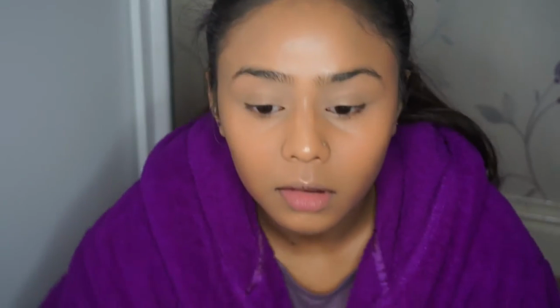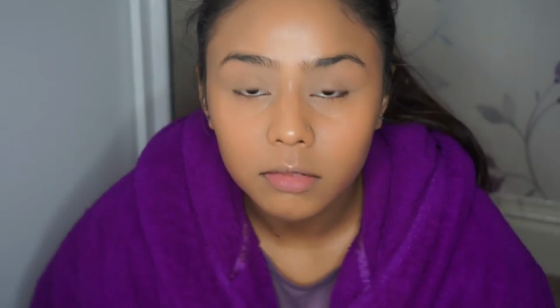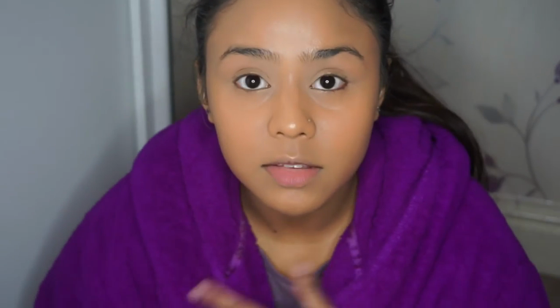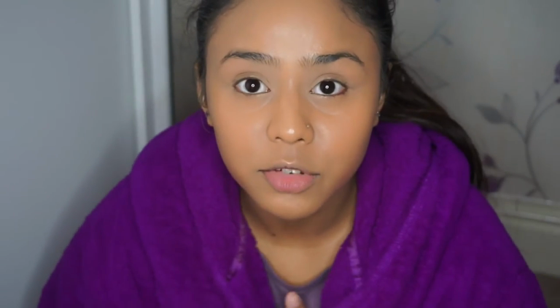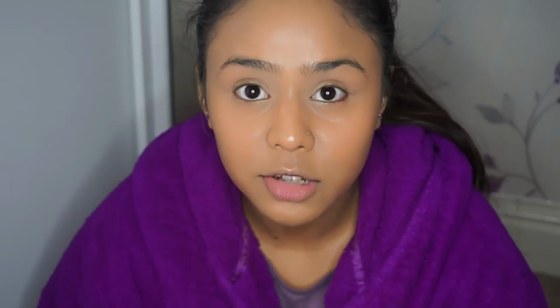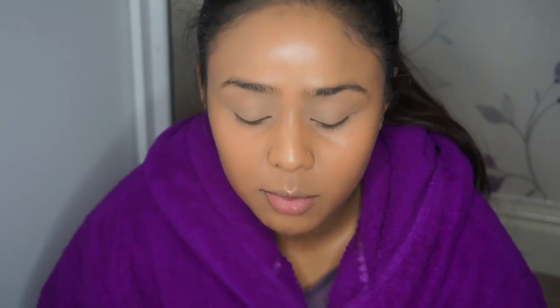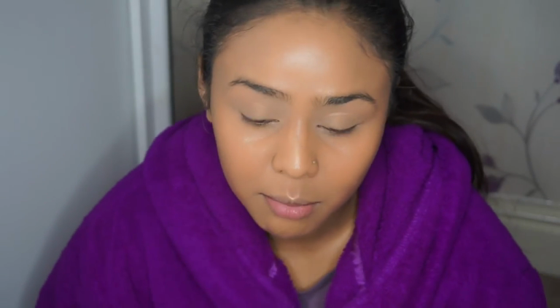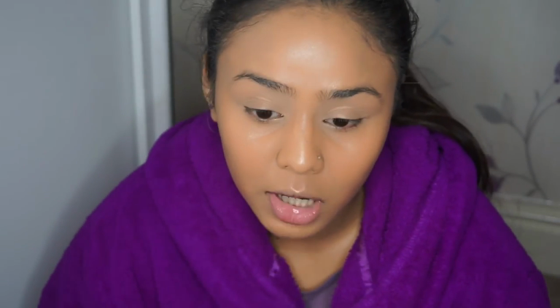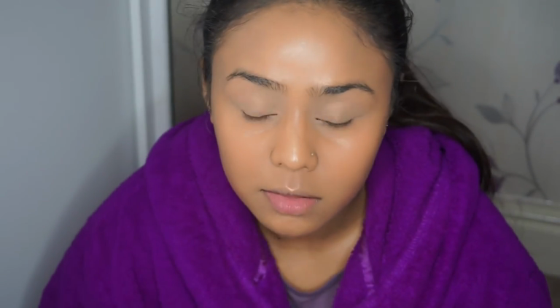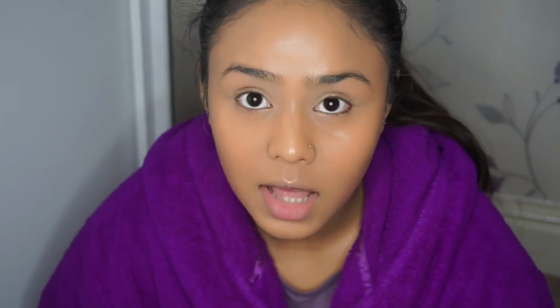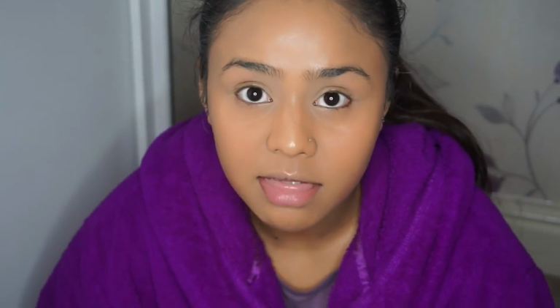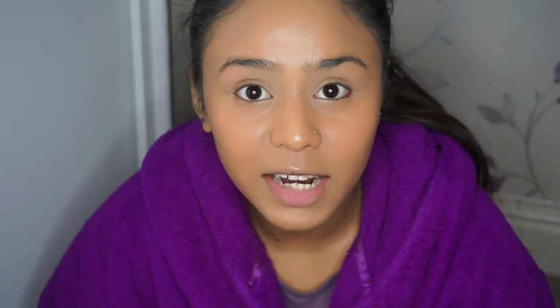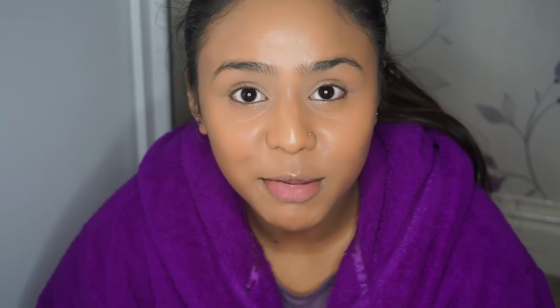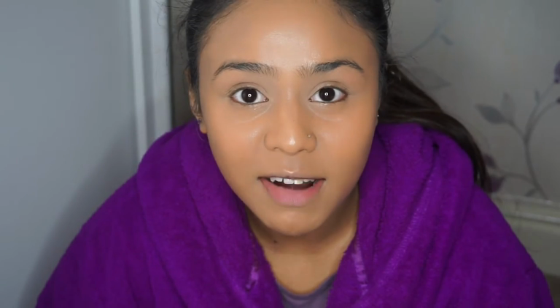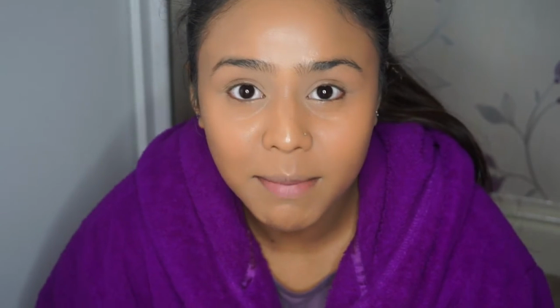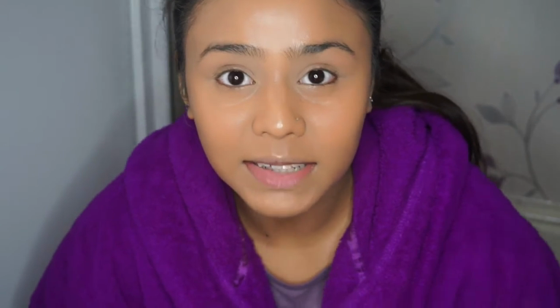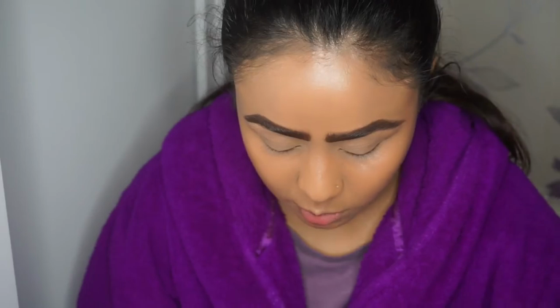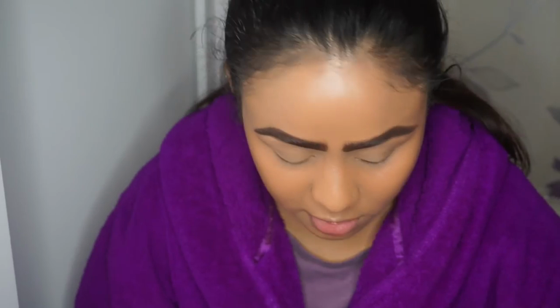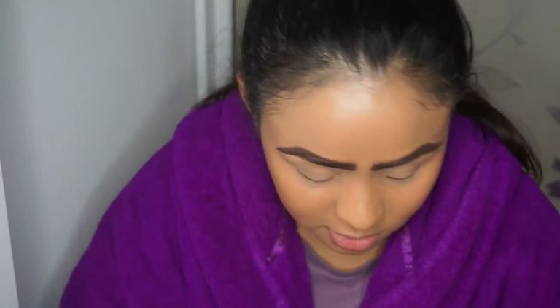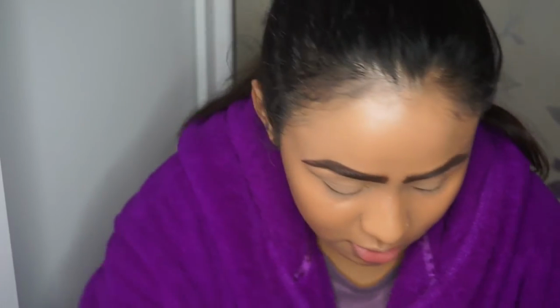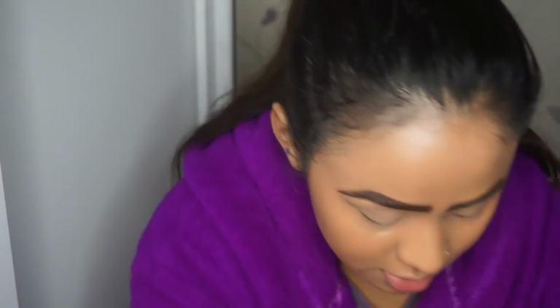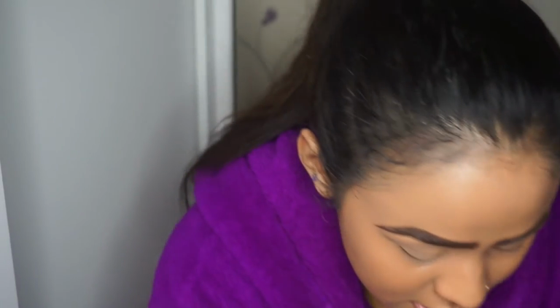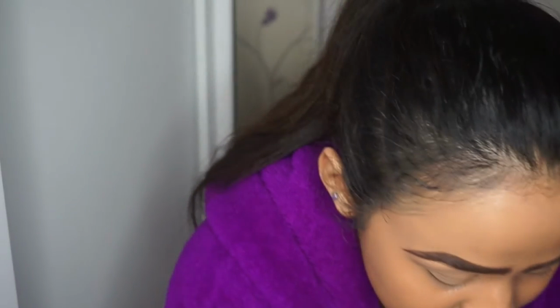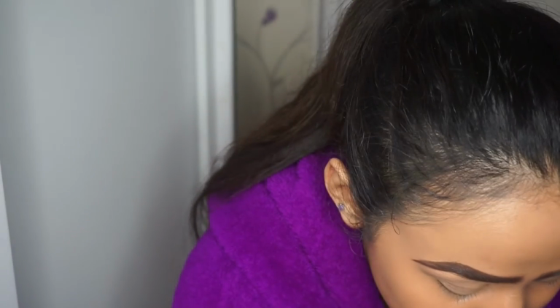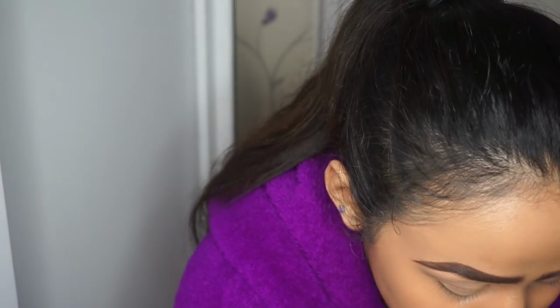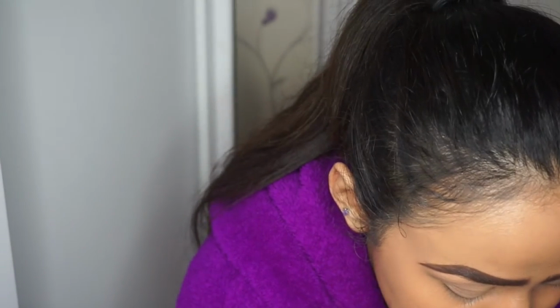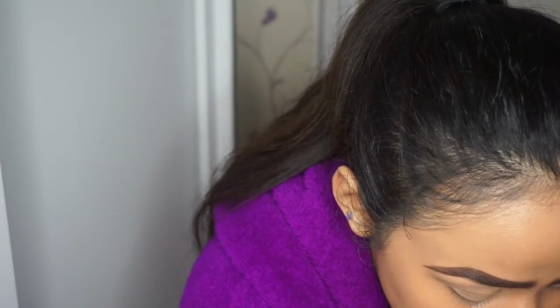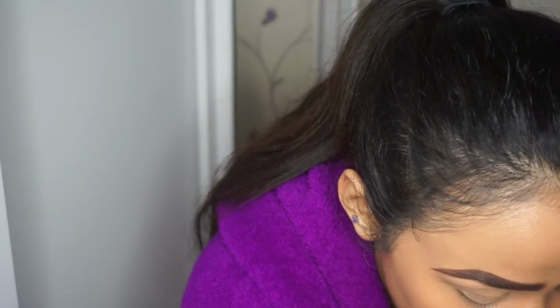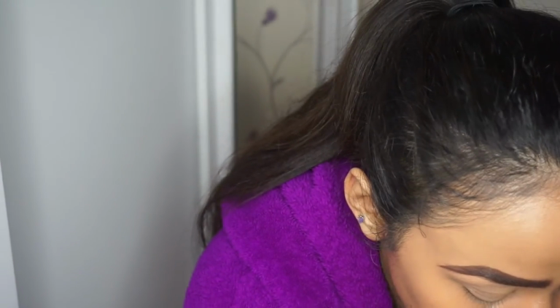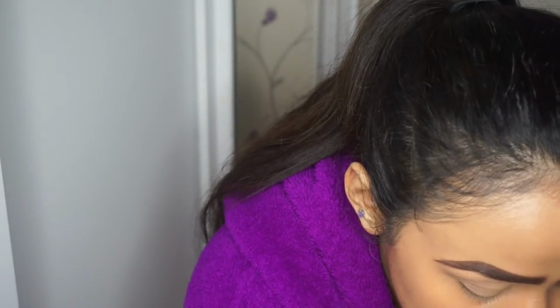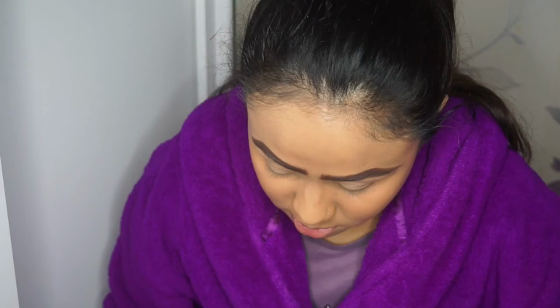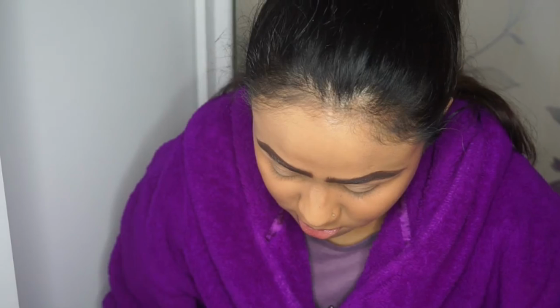I'm just going to do my brows and then I'll be right back. Now I'll start the eye makeup.